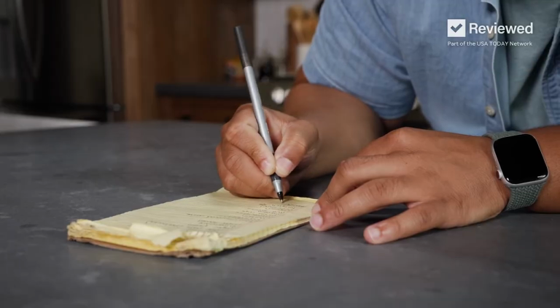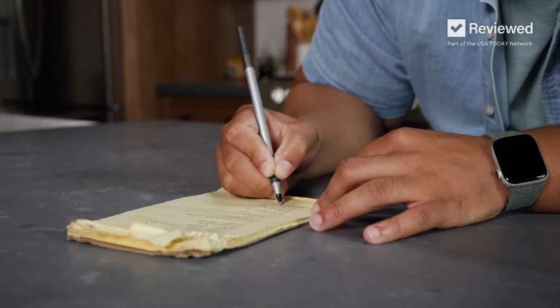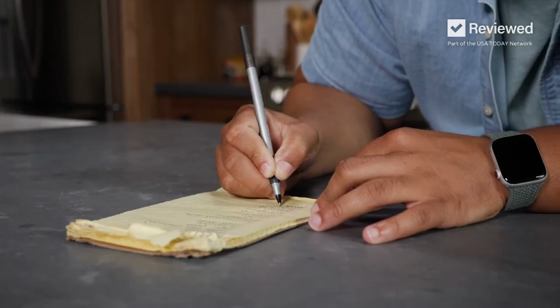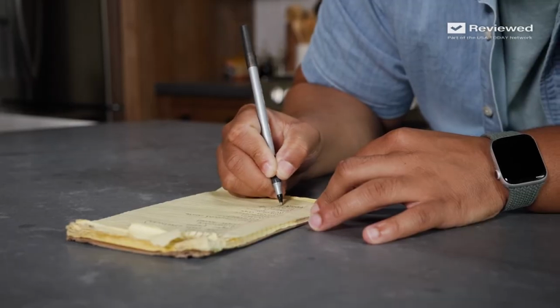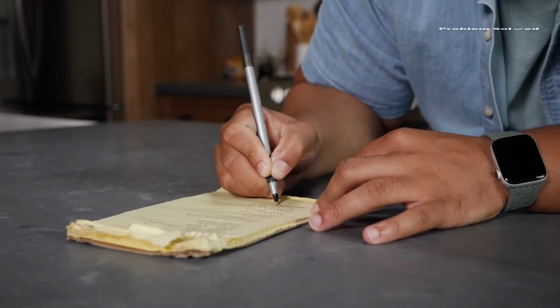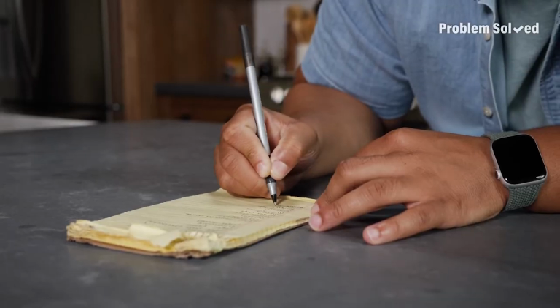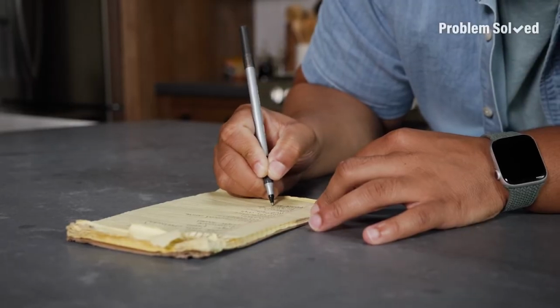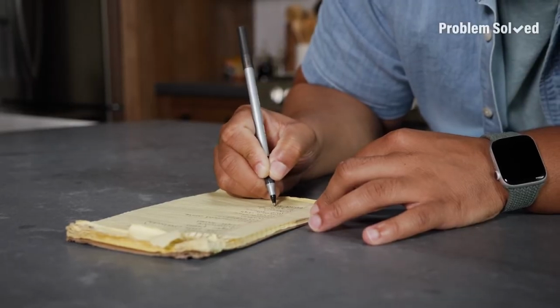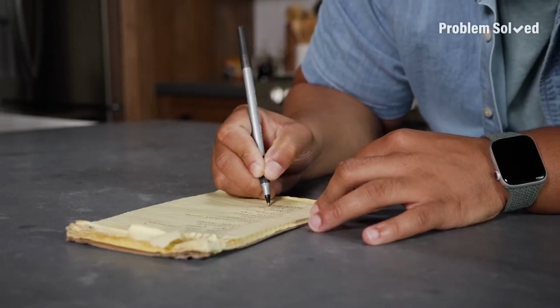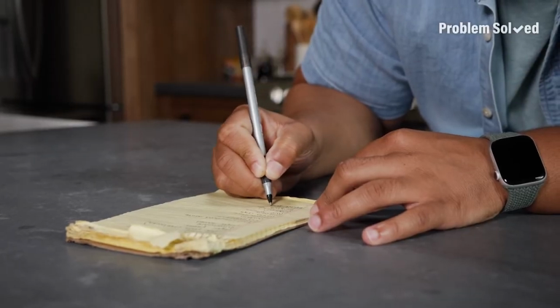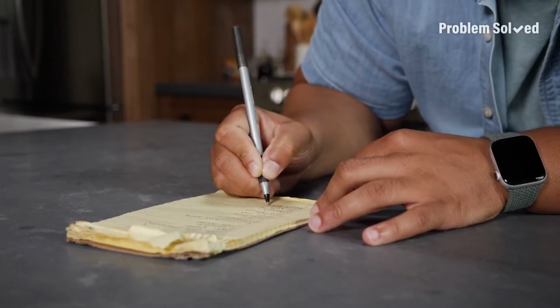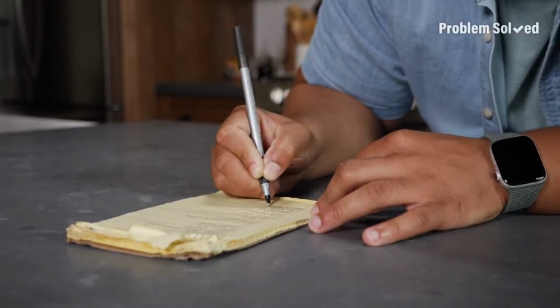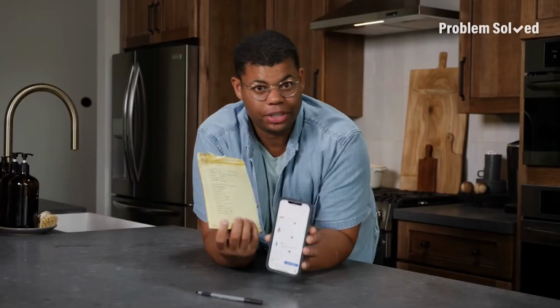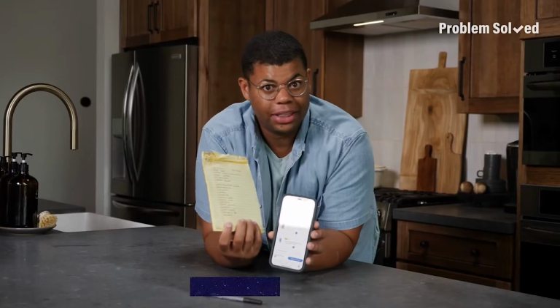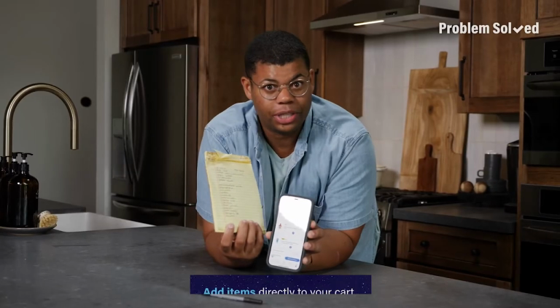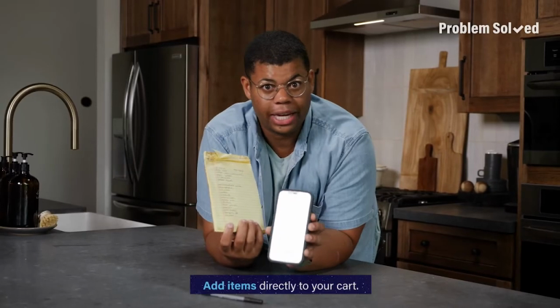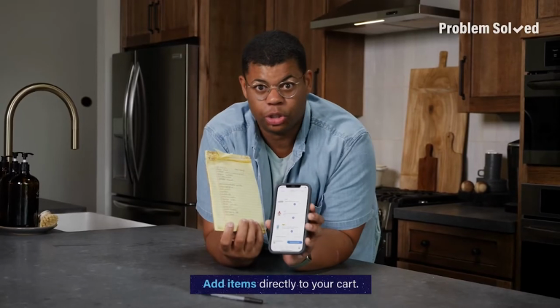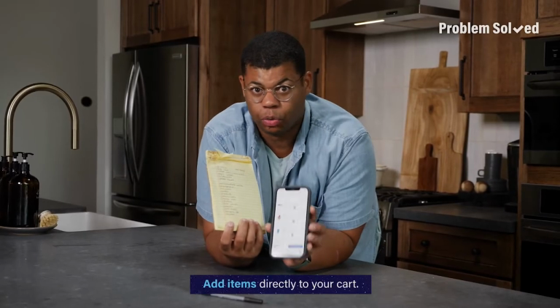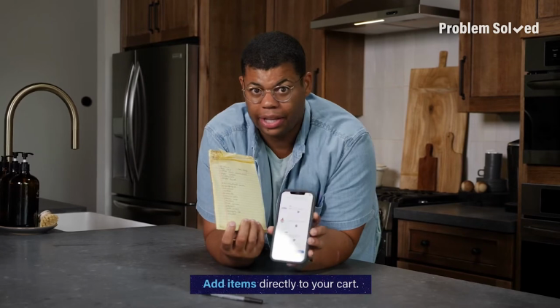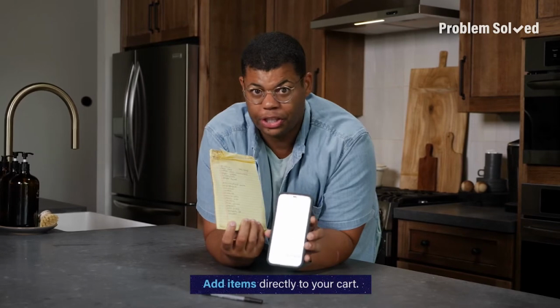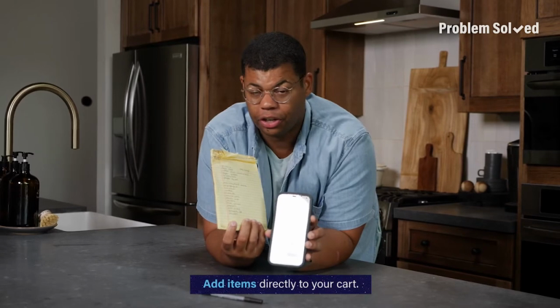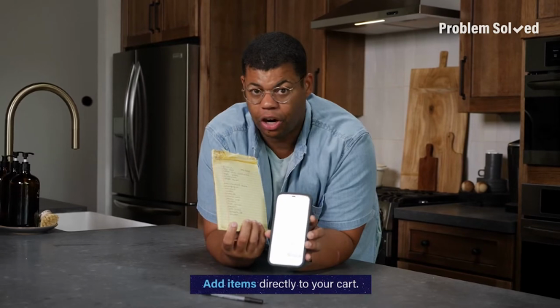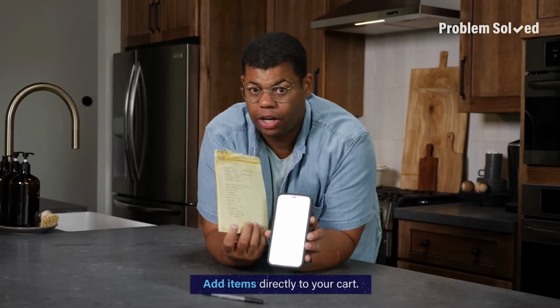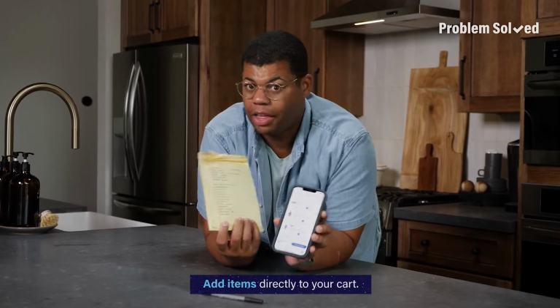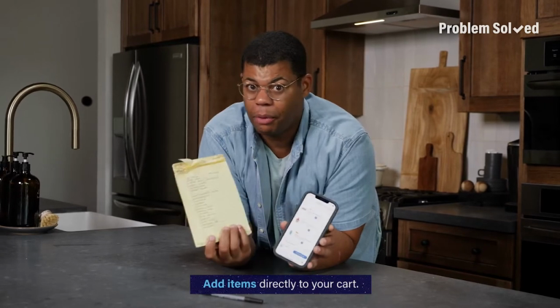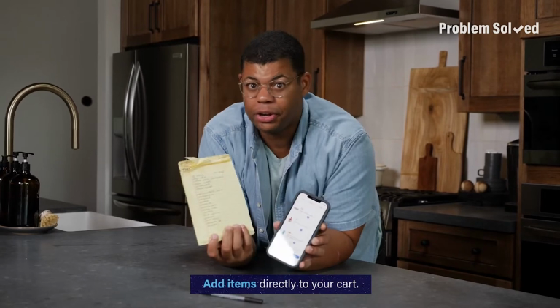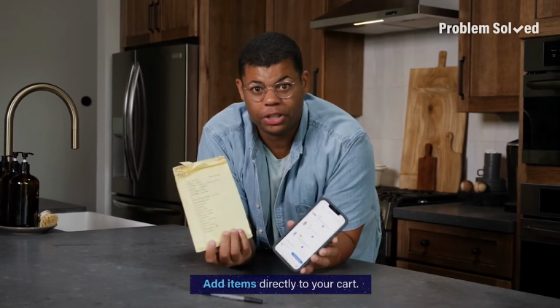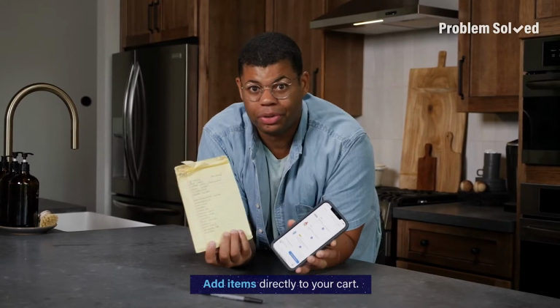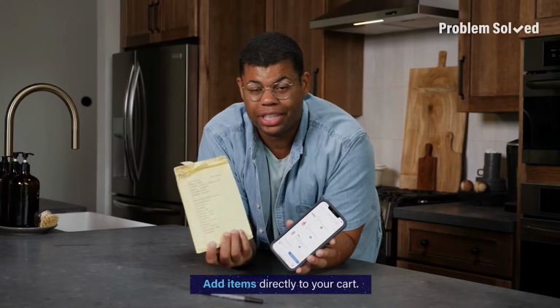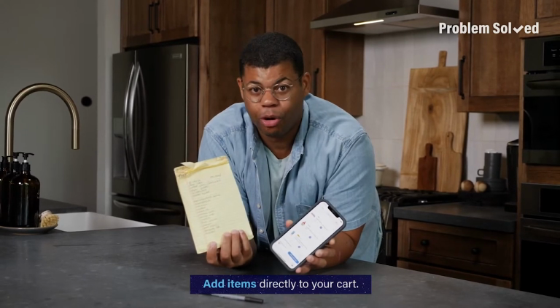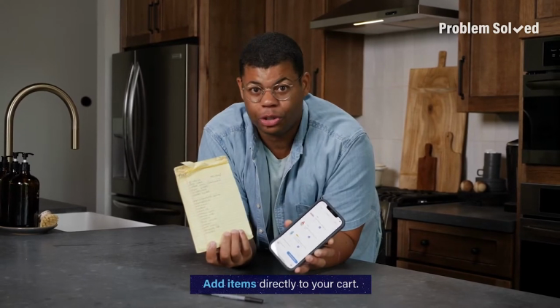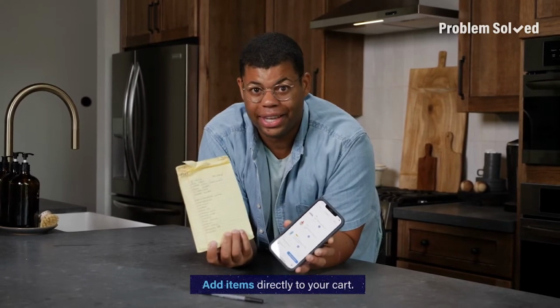Conventional grocery lists are a waste of time. Just add those items directly to your cart. That way you're not doing the same work twice.